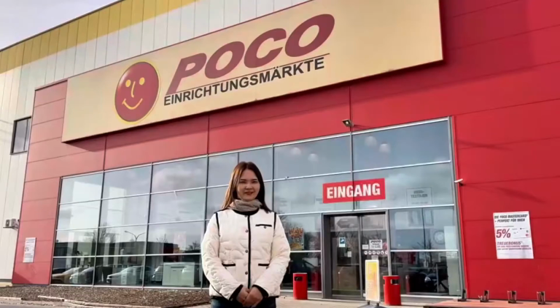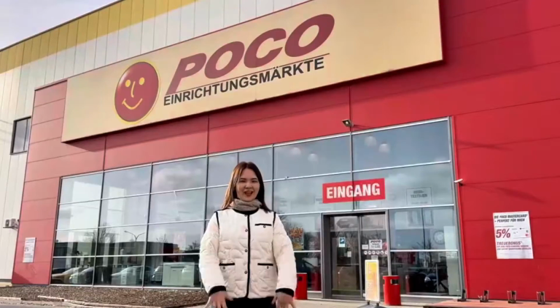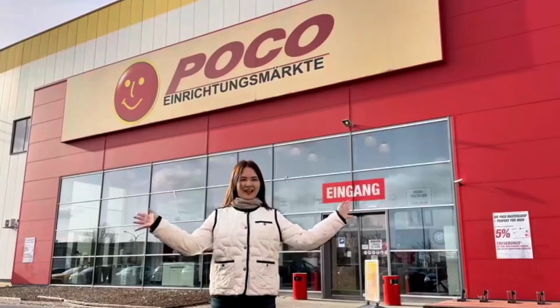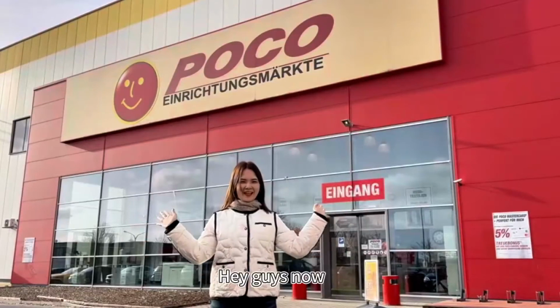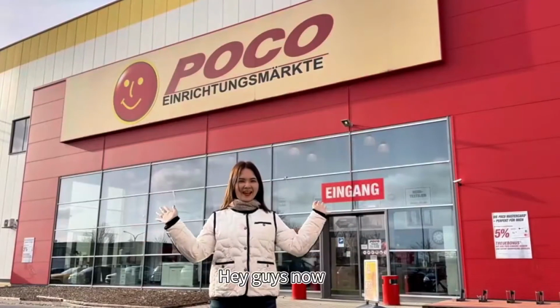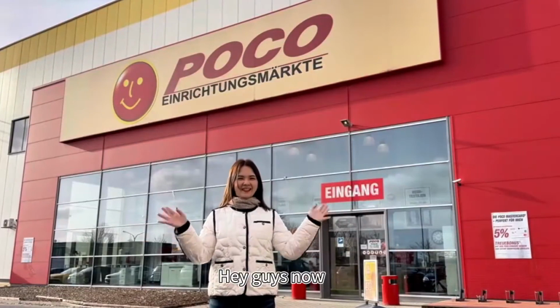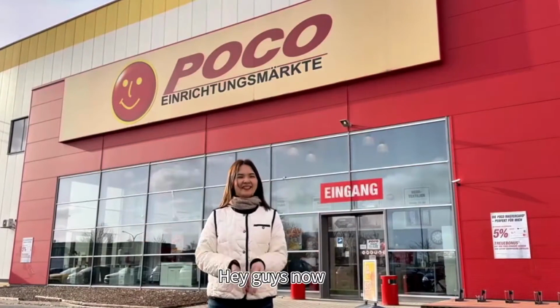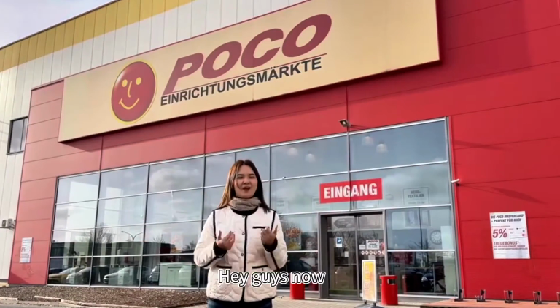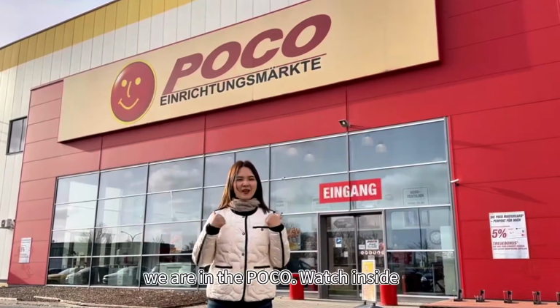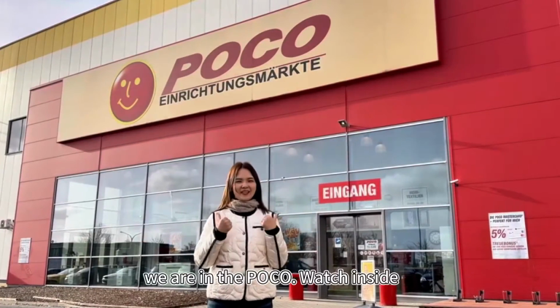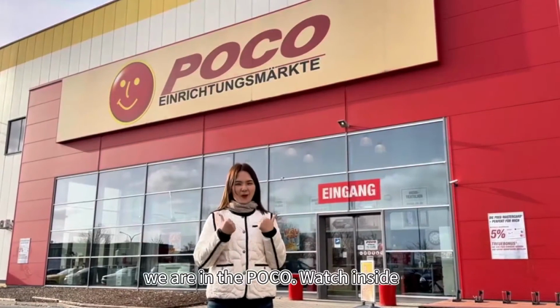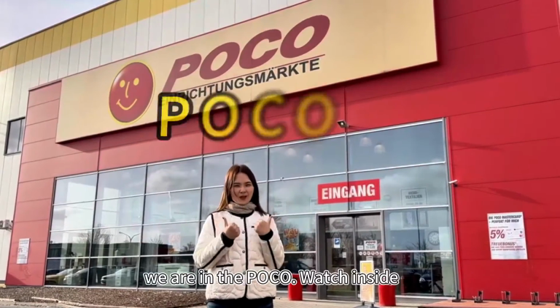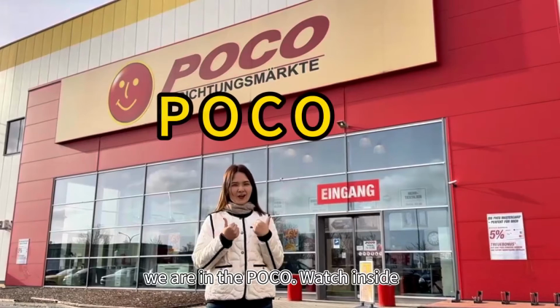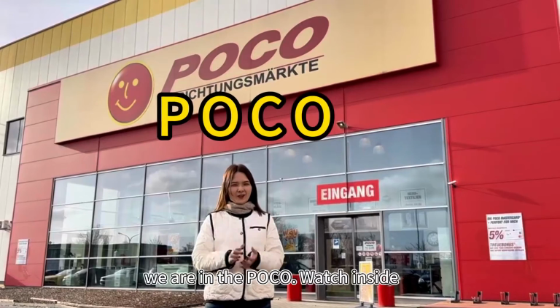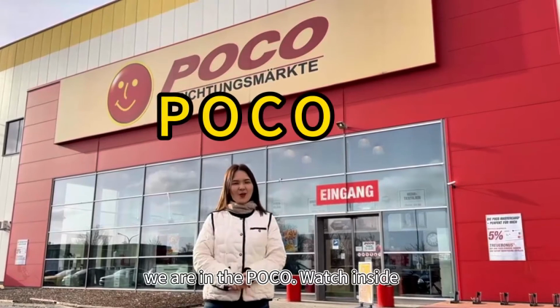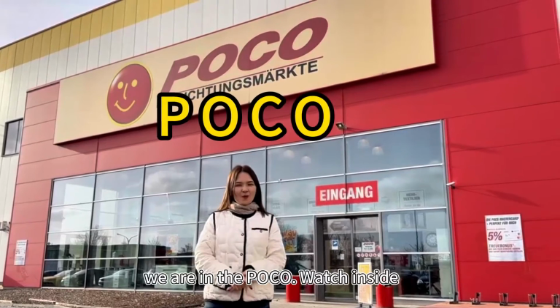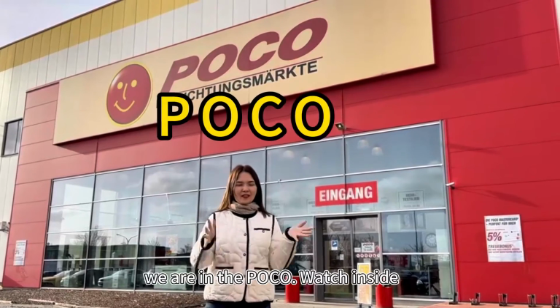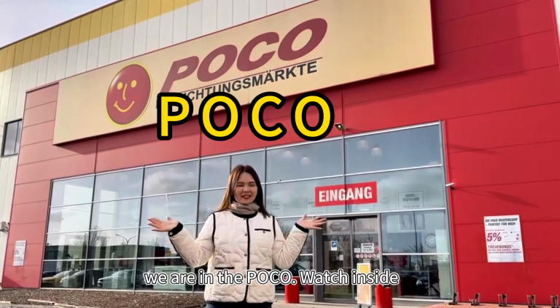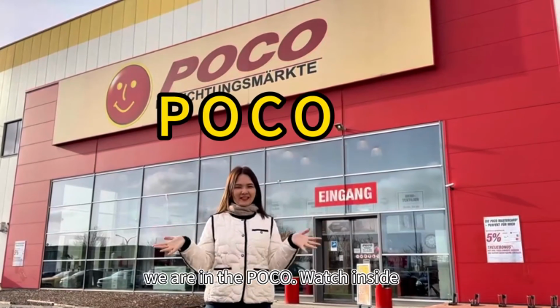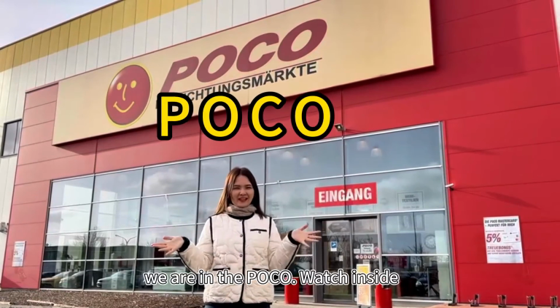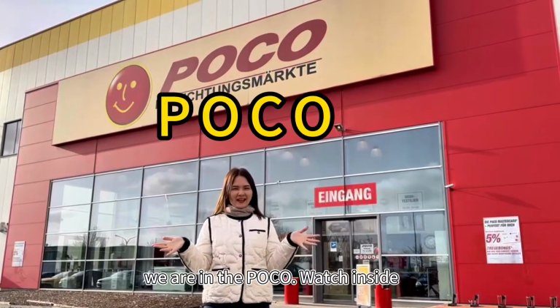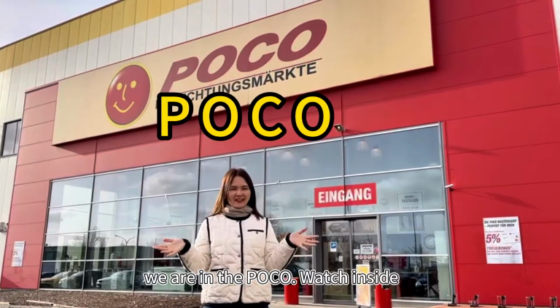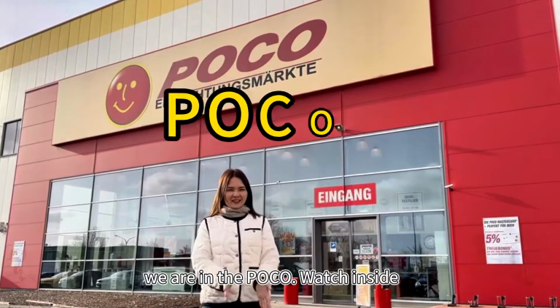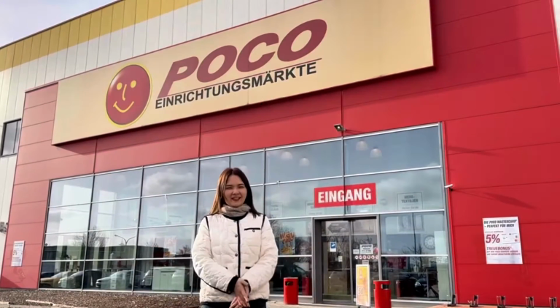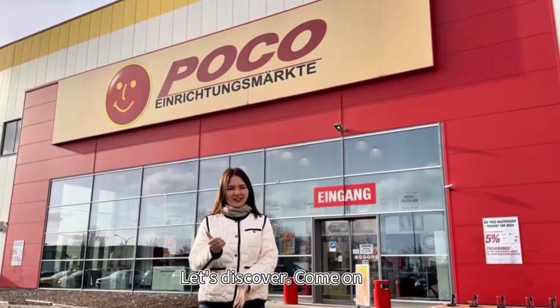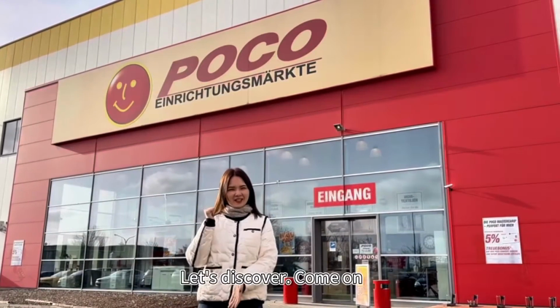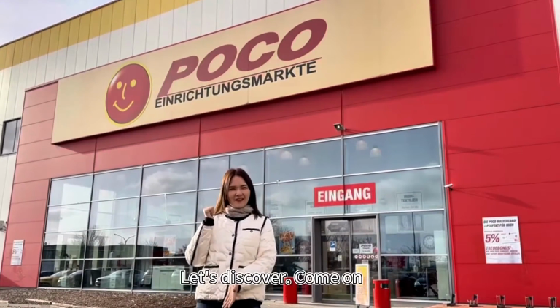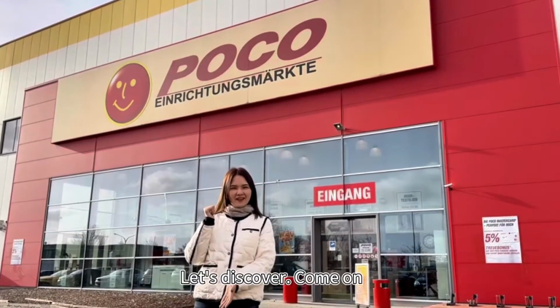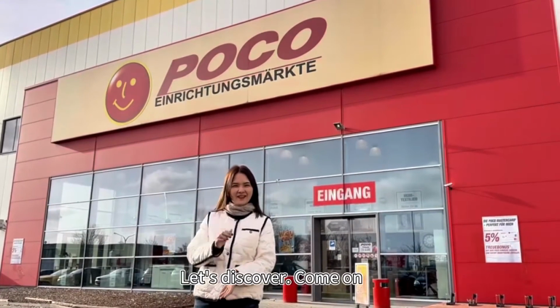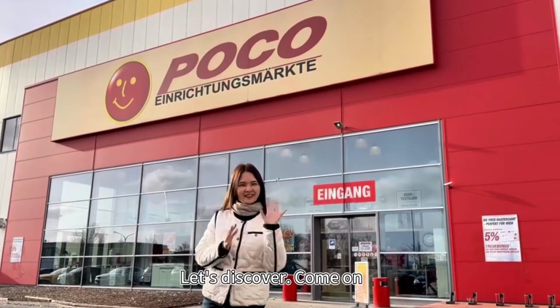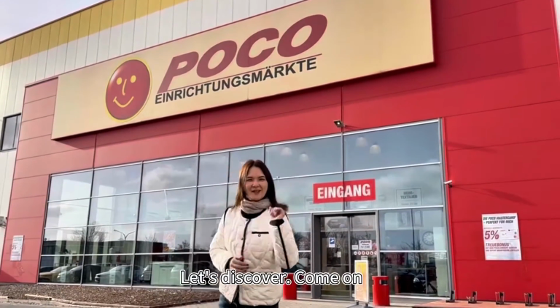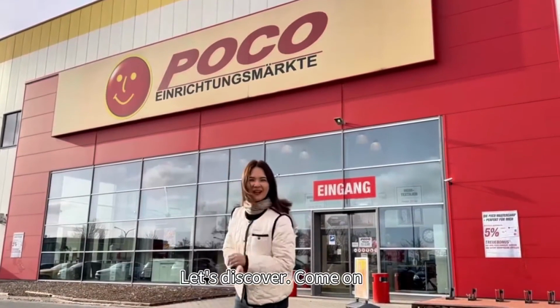Hey guys, now we are in the Poco. What's inside? Let's discover, come on.